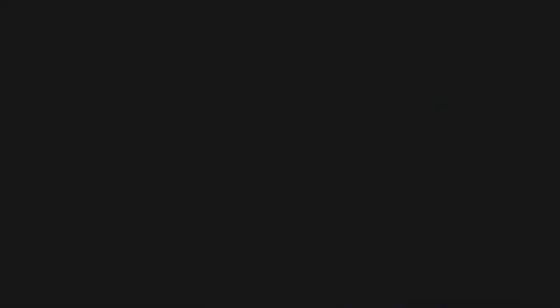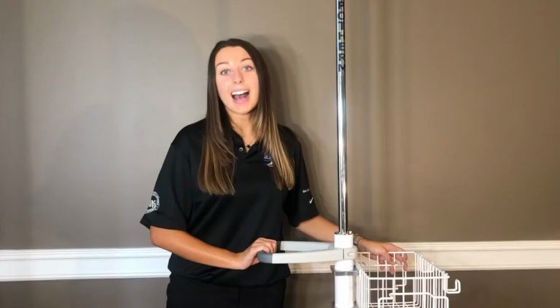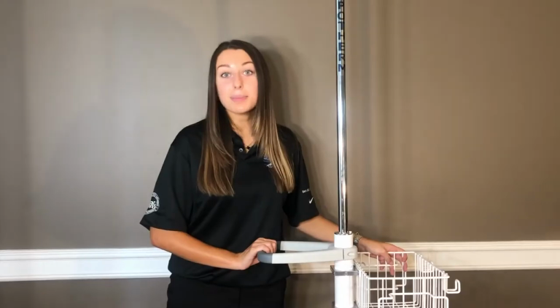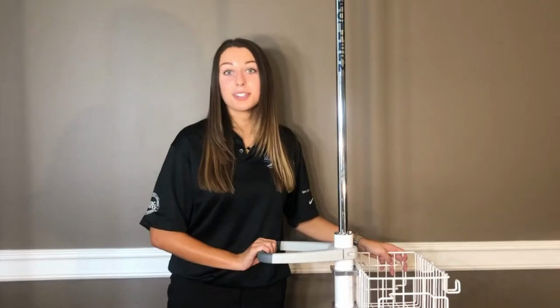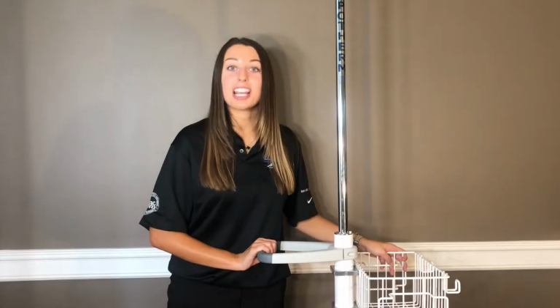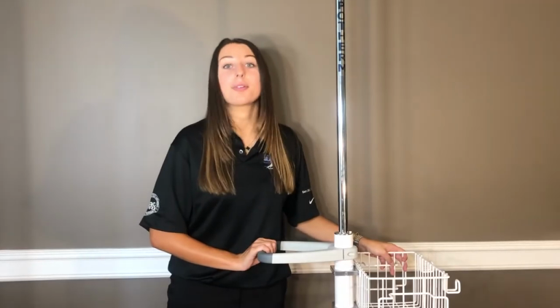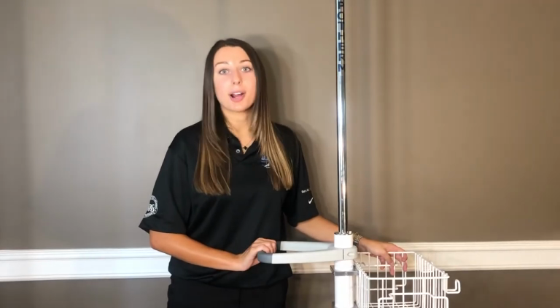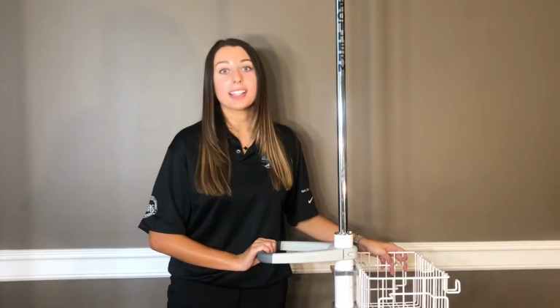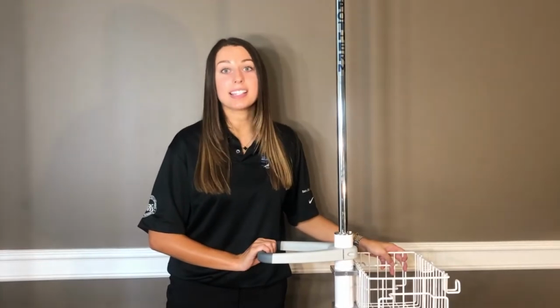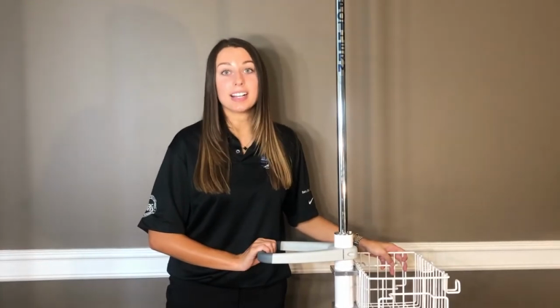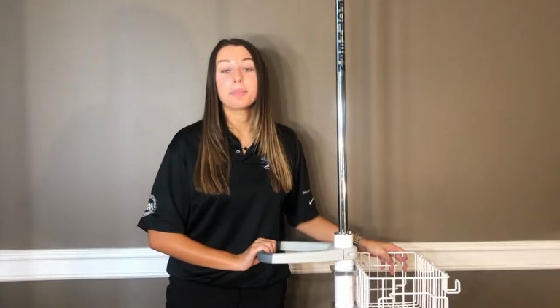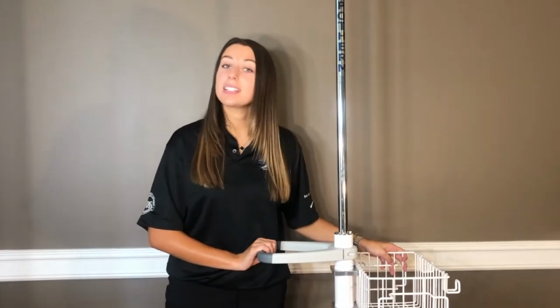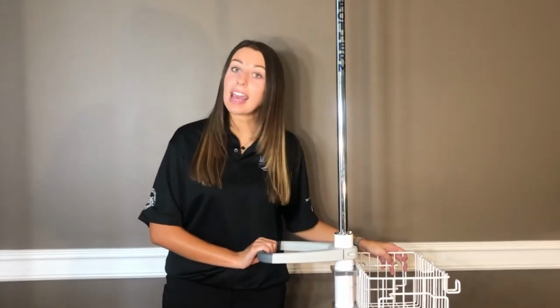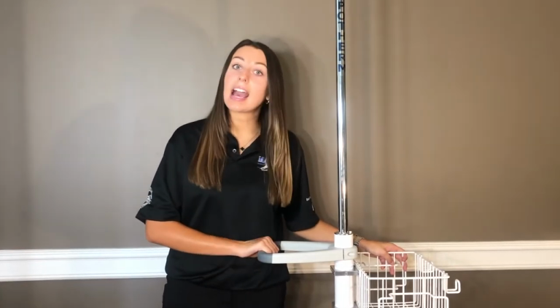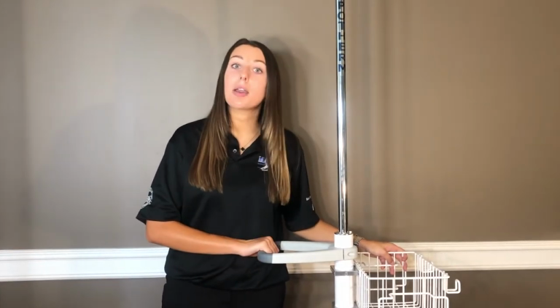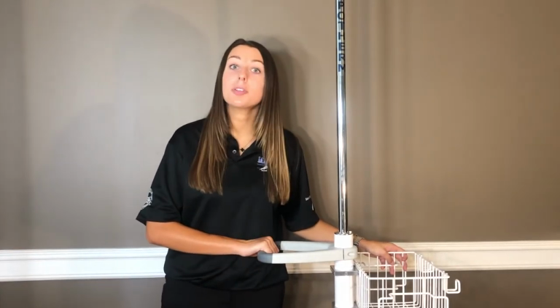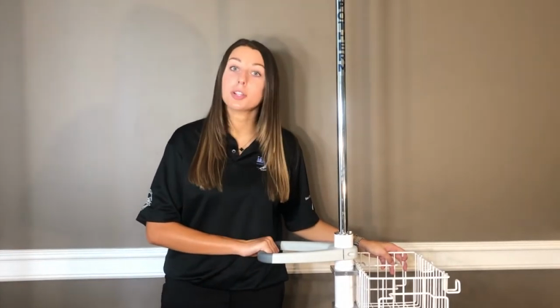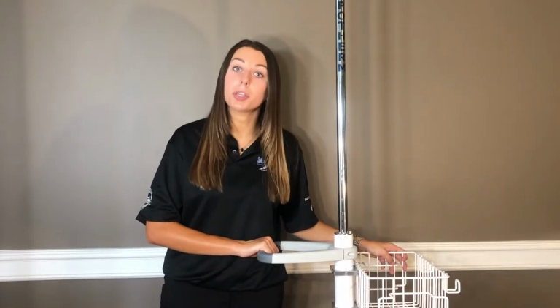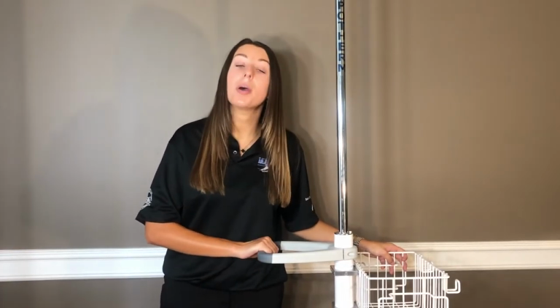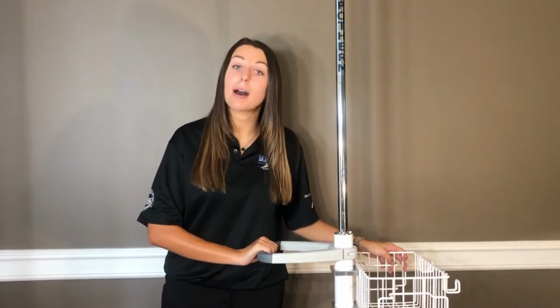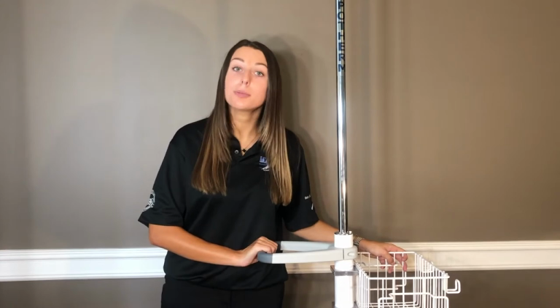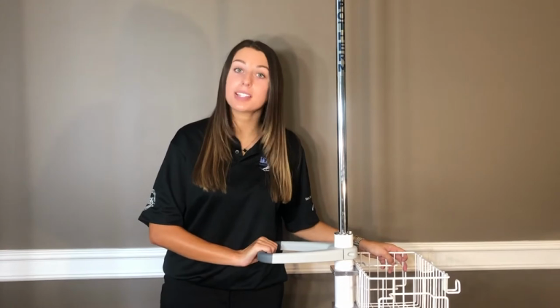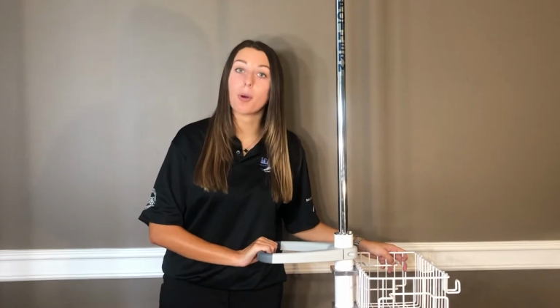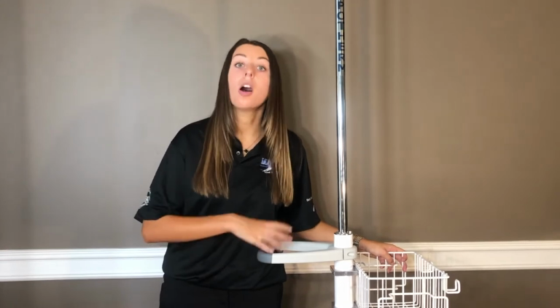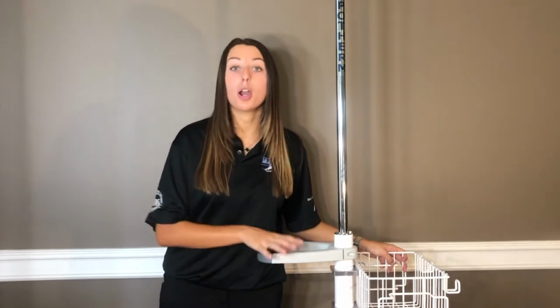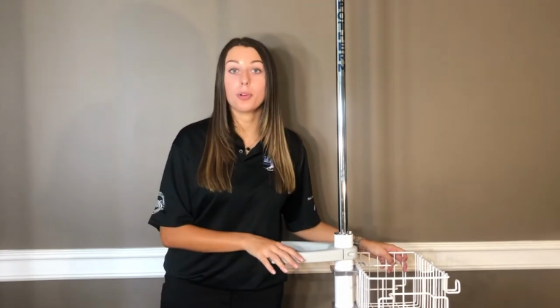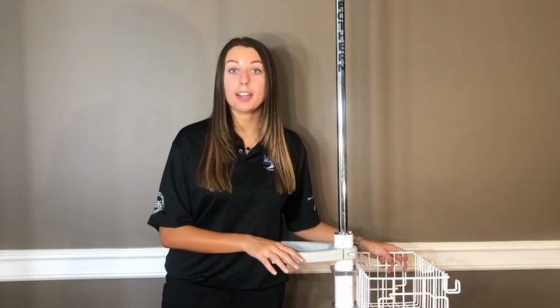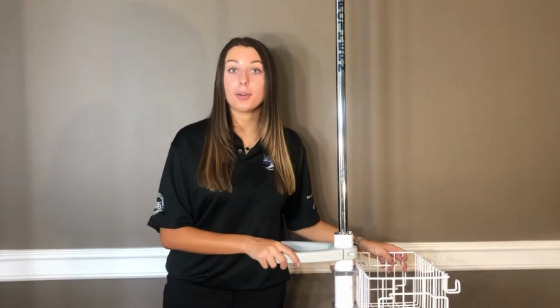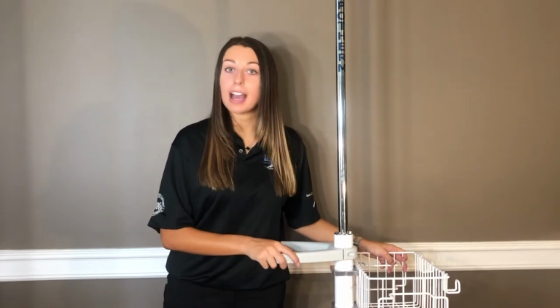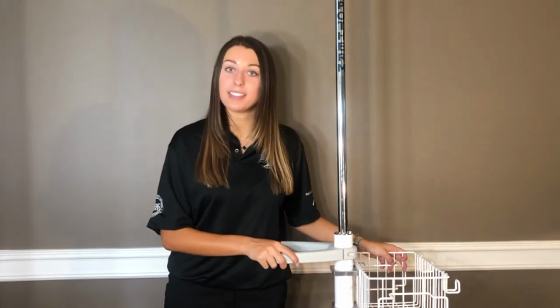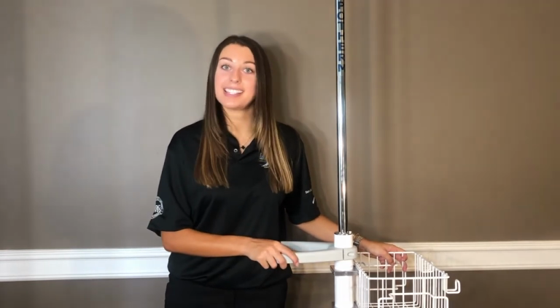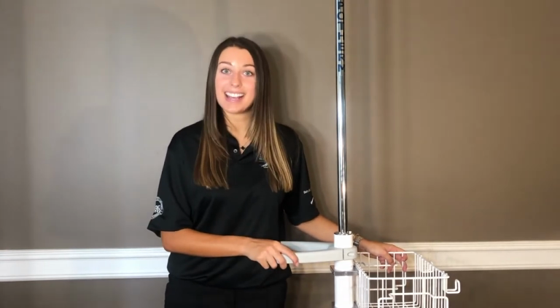I'm Jordan Schick with Marlin Steel and today I will be showing you how to assemble our brand new IV stand.